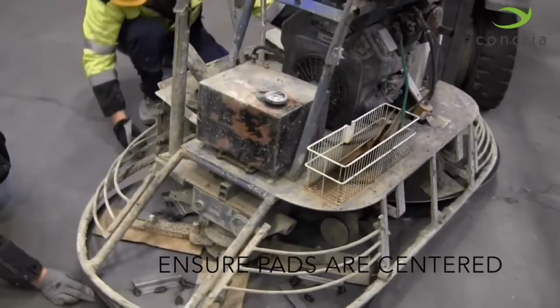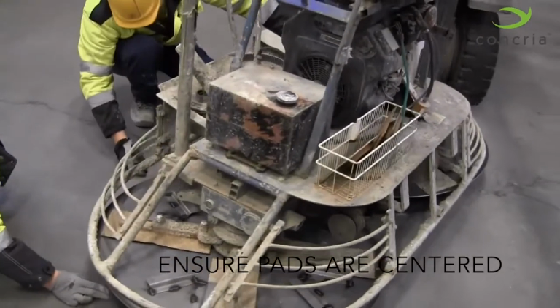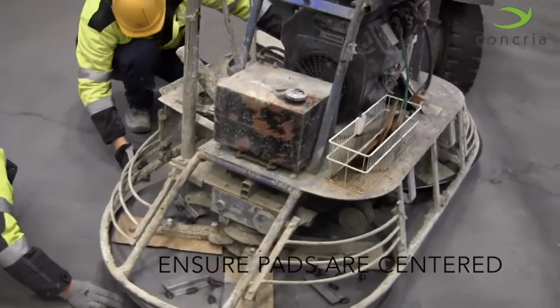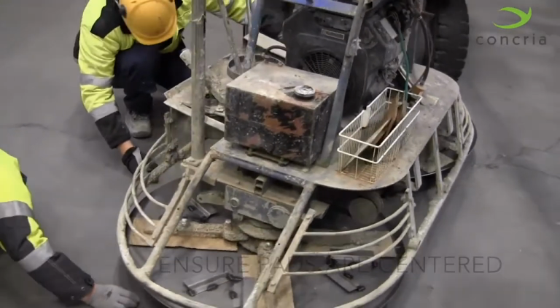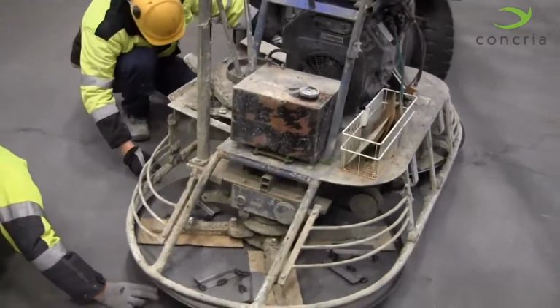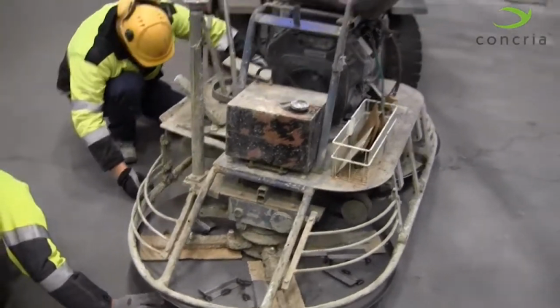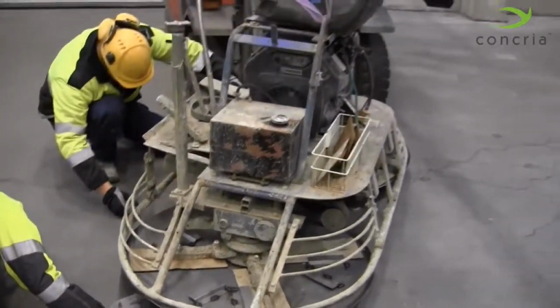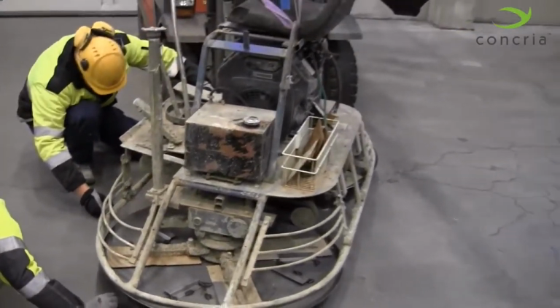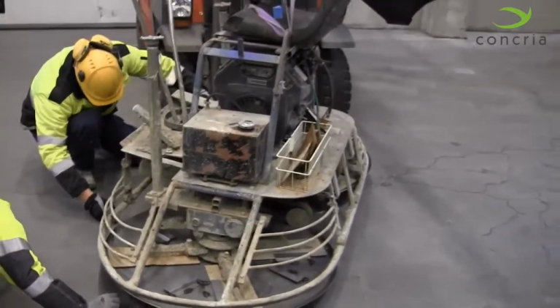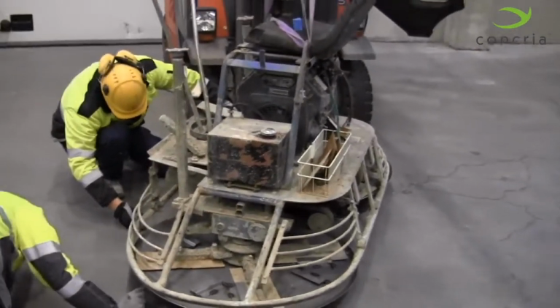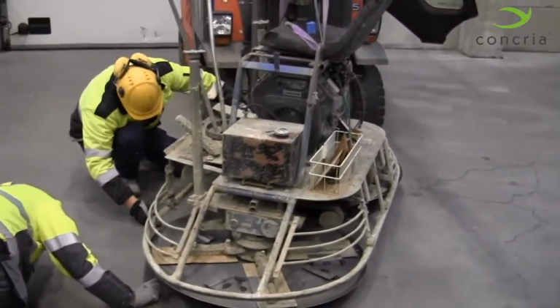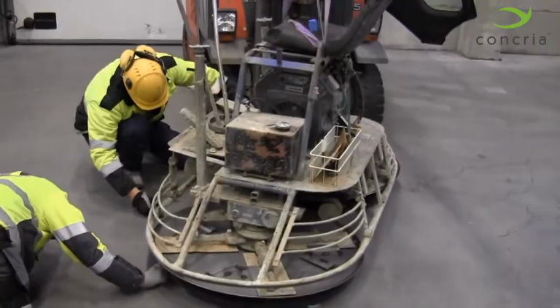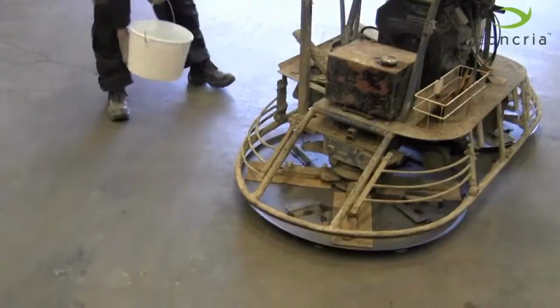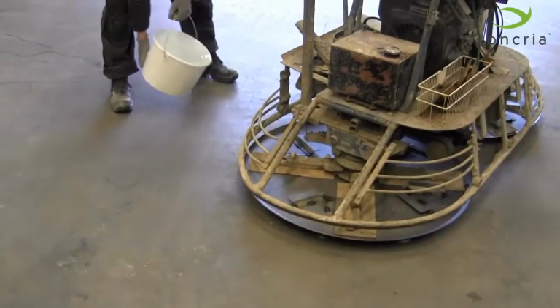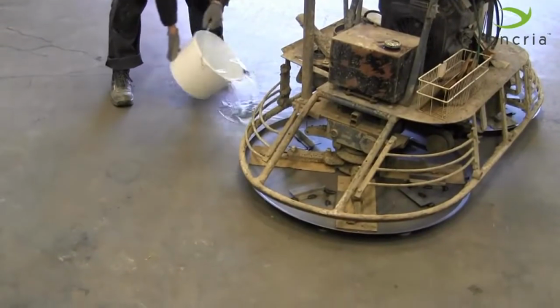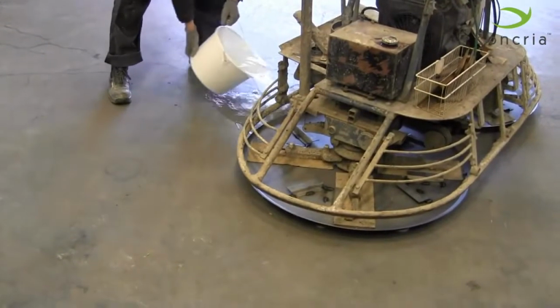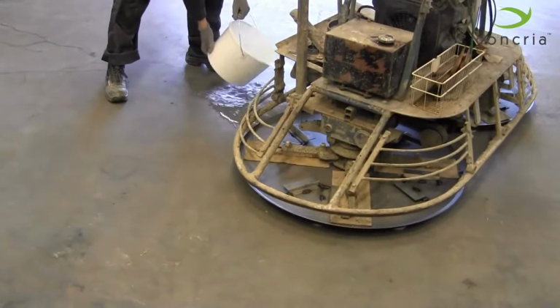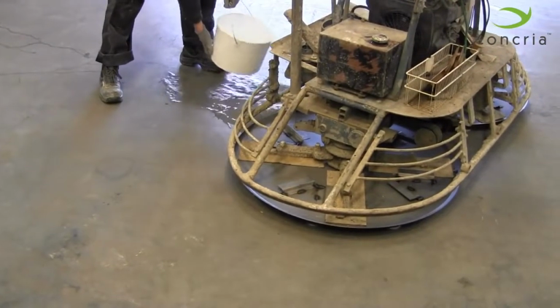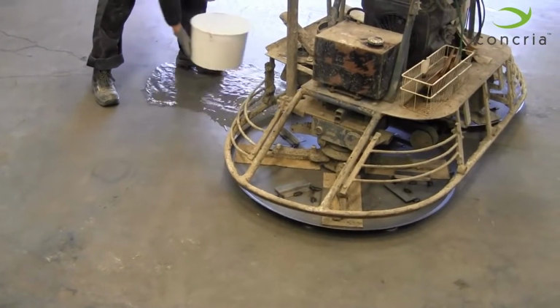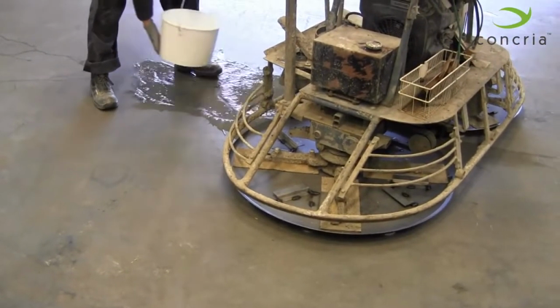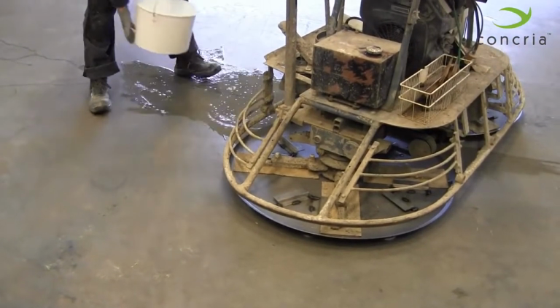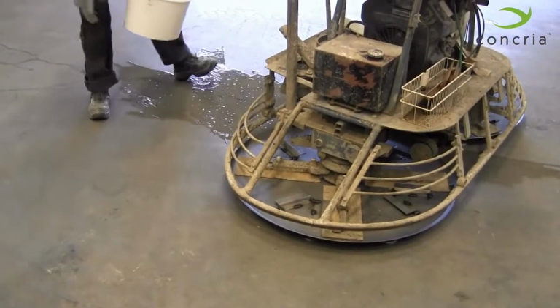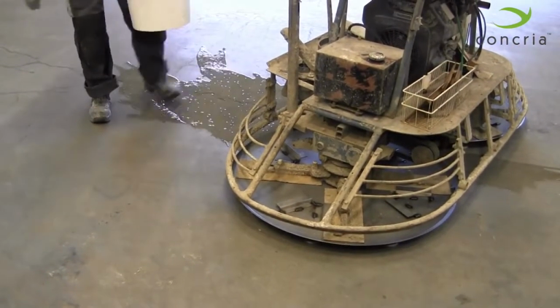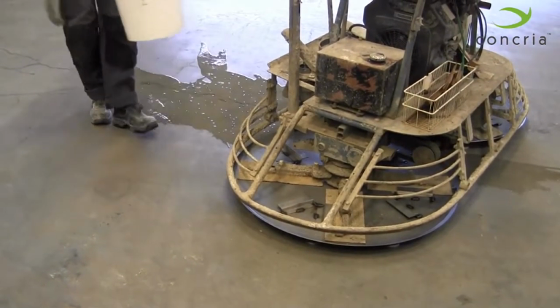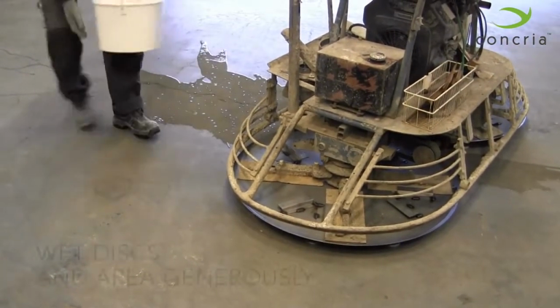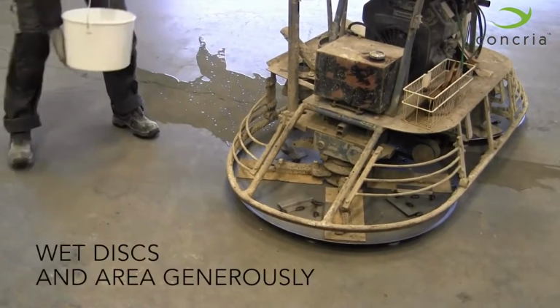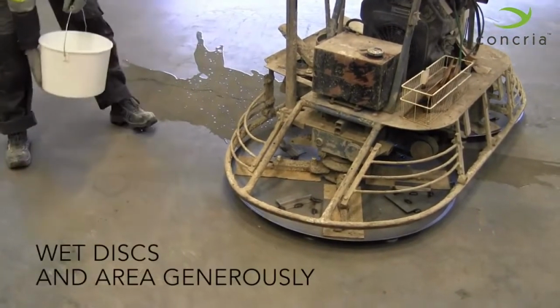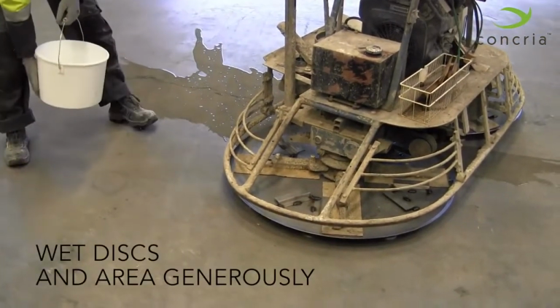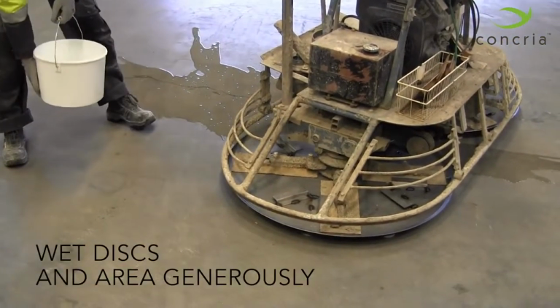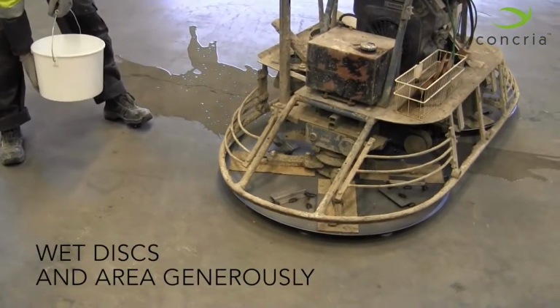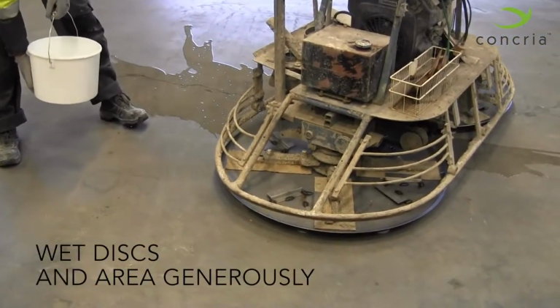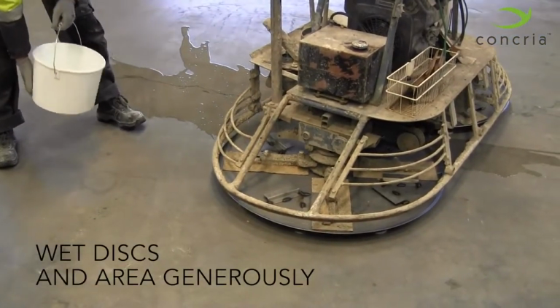Concrea is a wet system. Wet under the machine to lubricate the discs, and wet the rest of your working area generously as well.